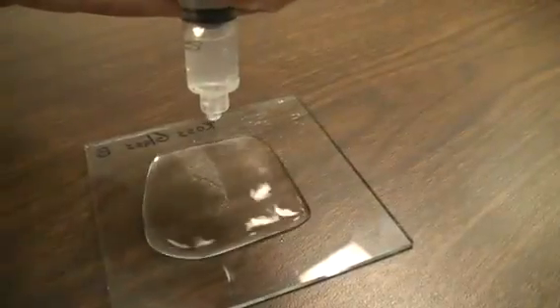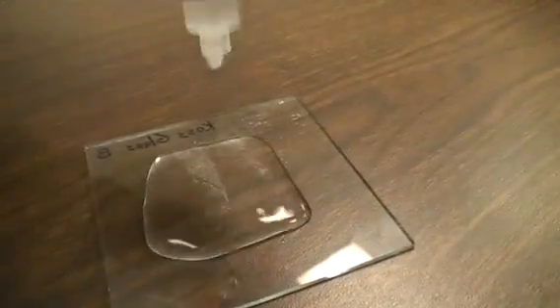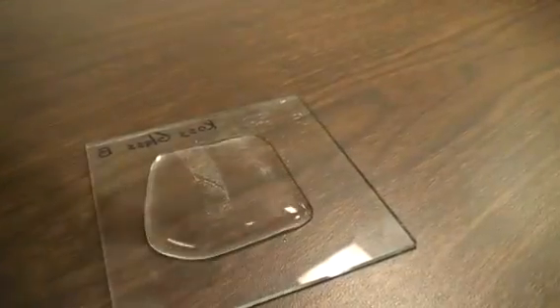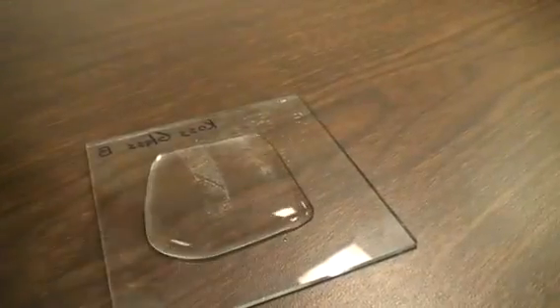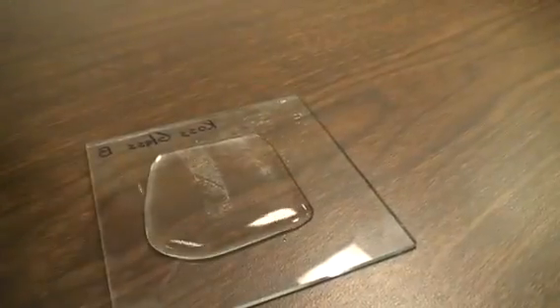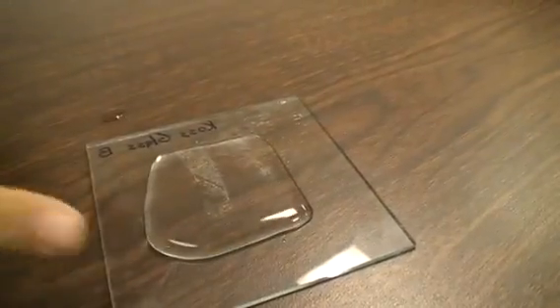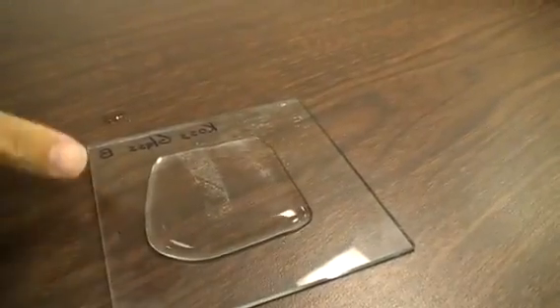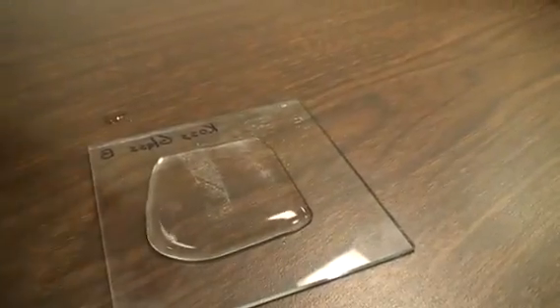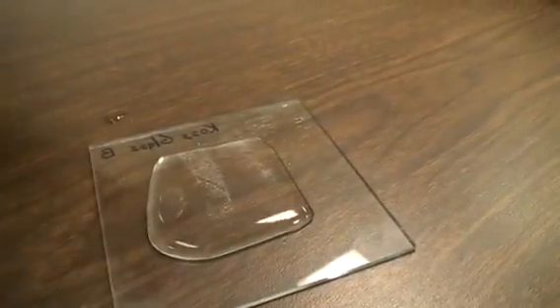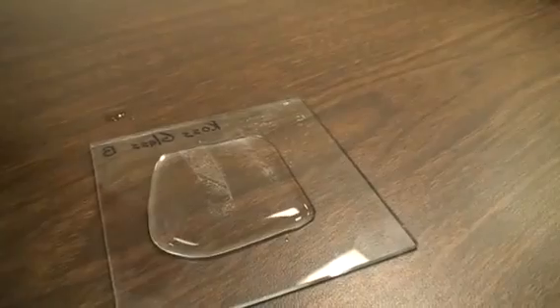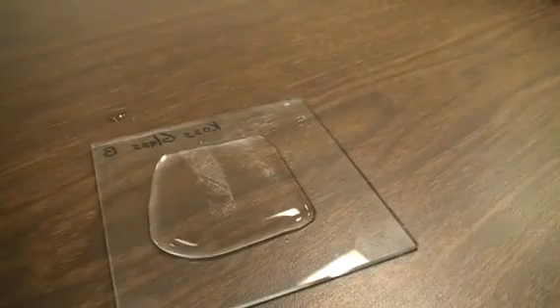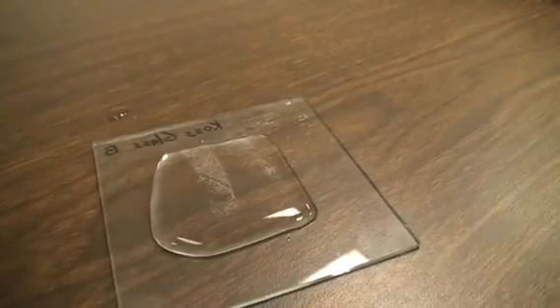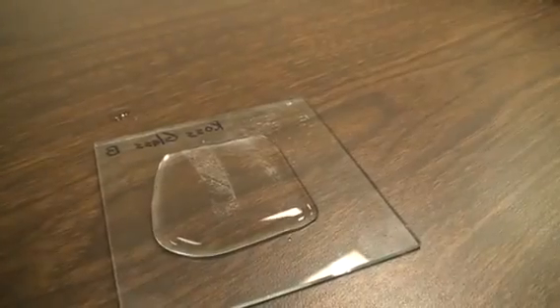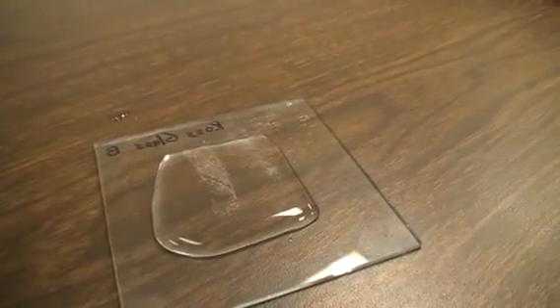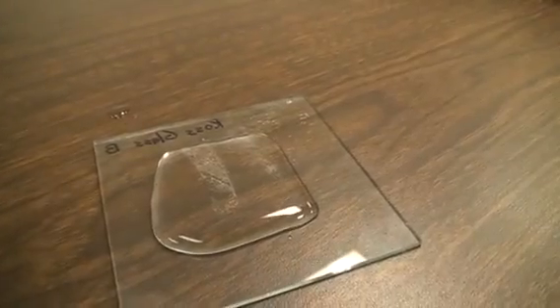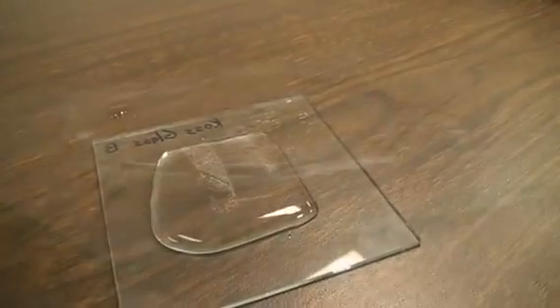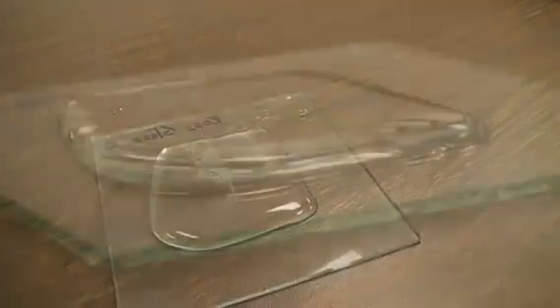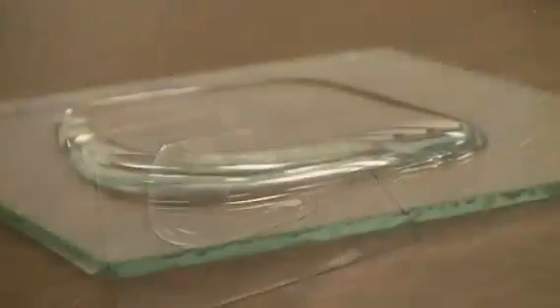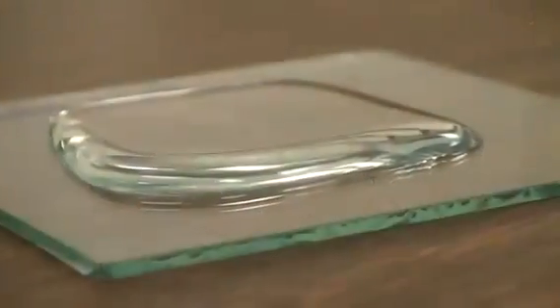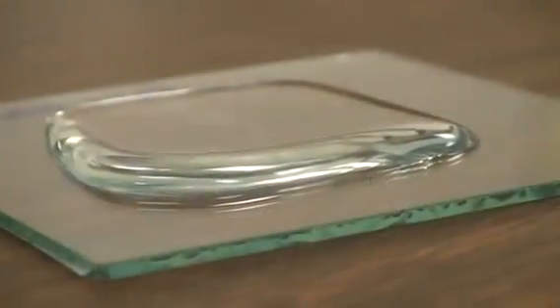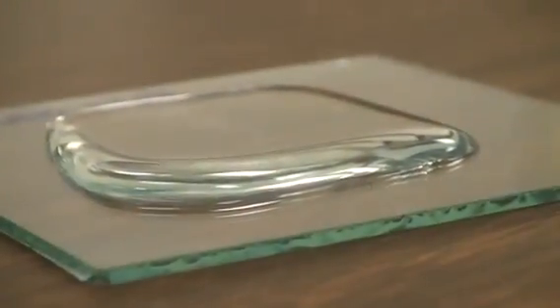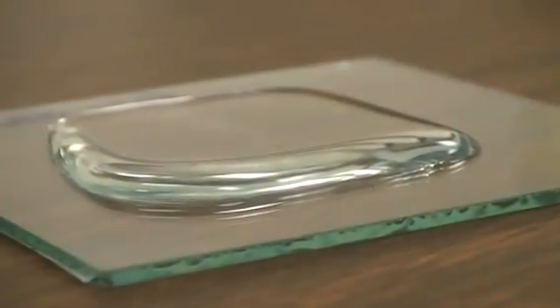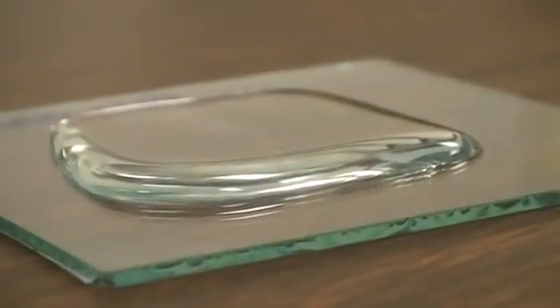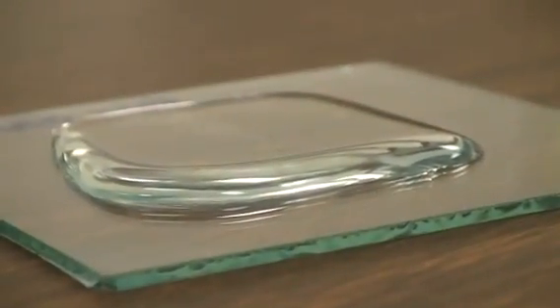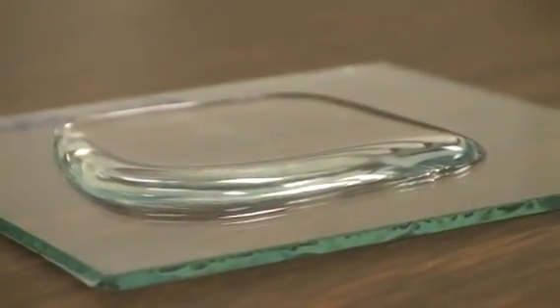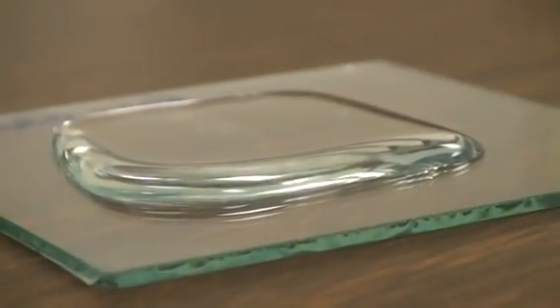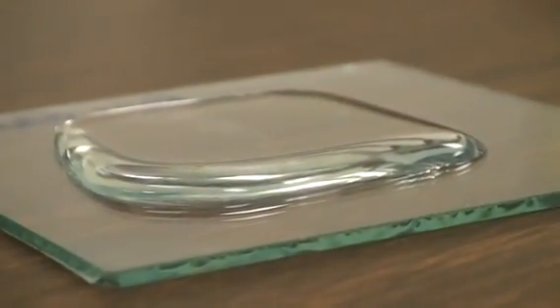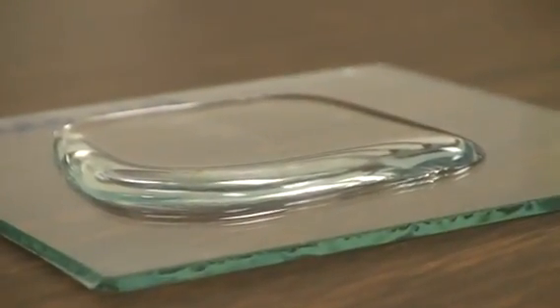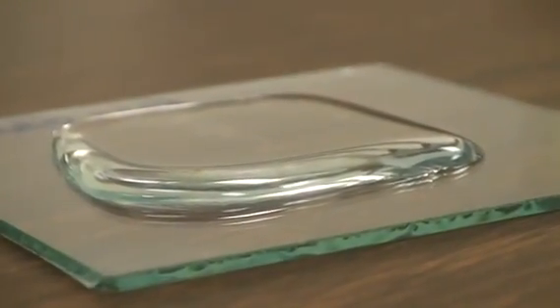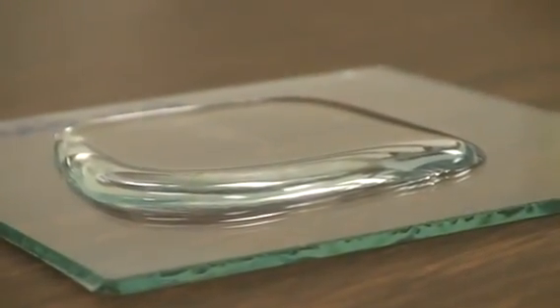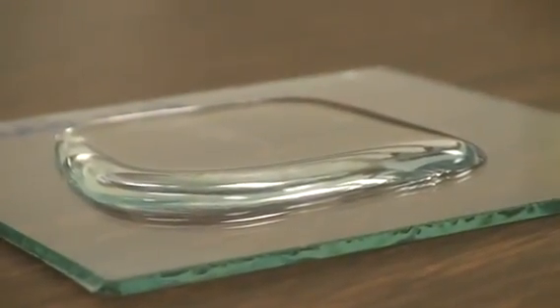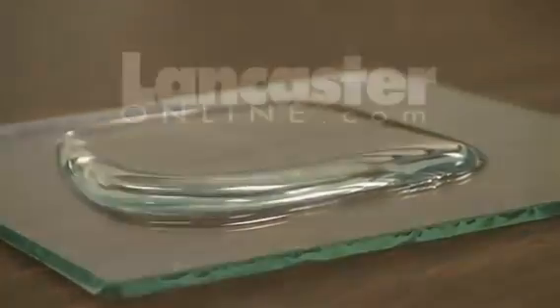So when we pour water in the center, it goes to the borders that we created with the hydrophobic surface, and it stops the water.